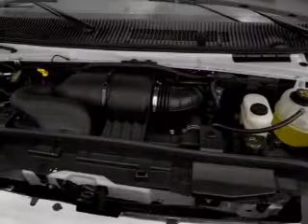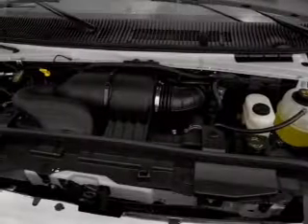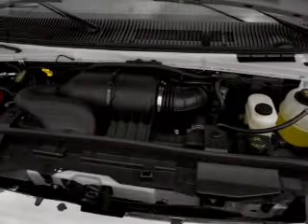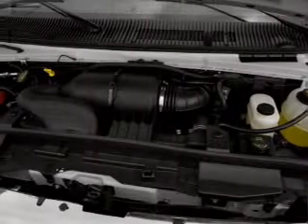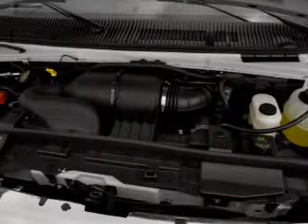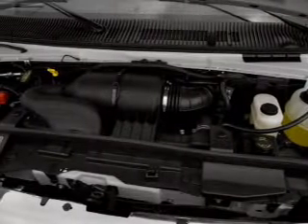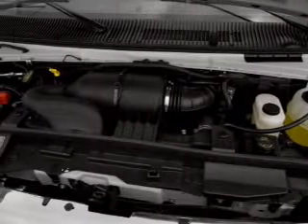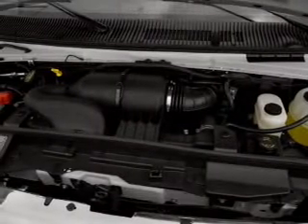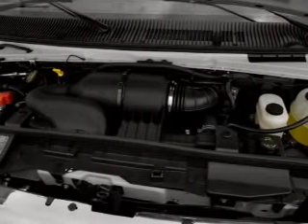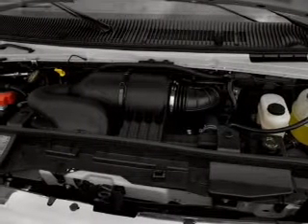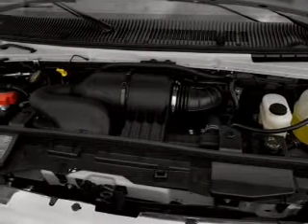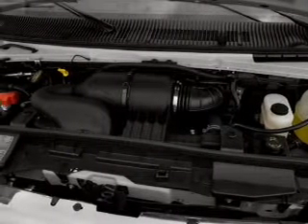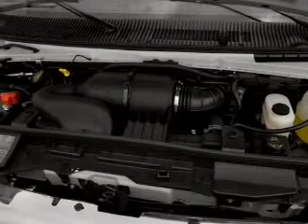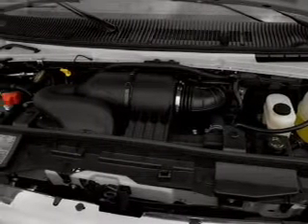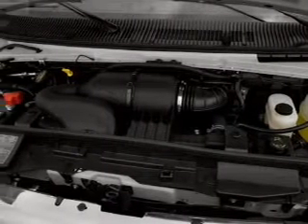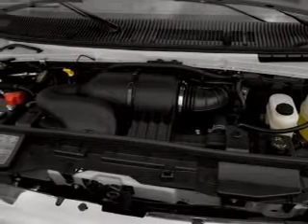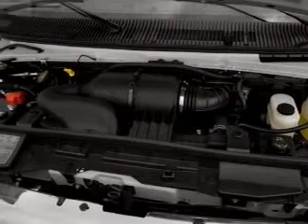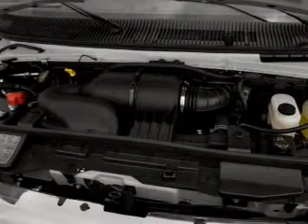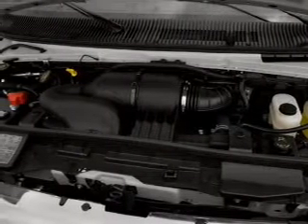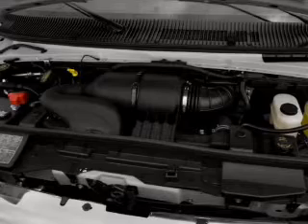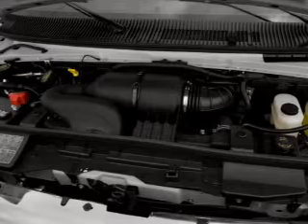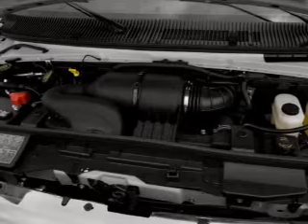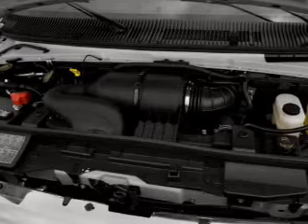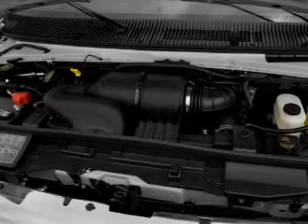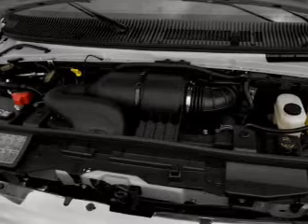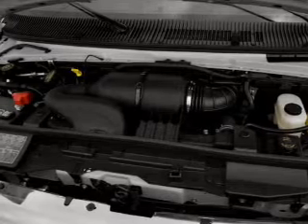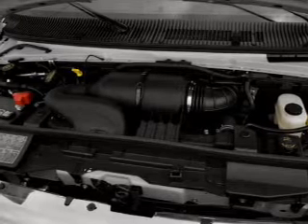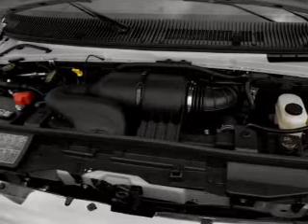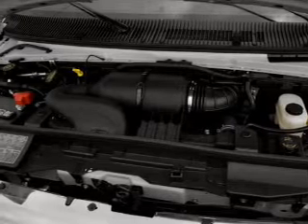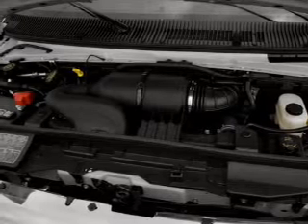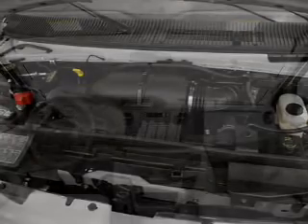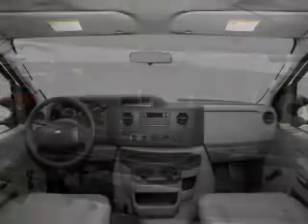An AM-FM stereo, power steering, an adjustable tilt steering wheel, and air conditioning.